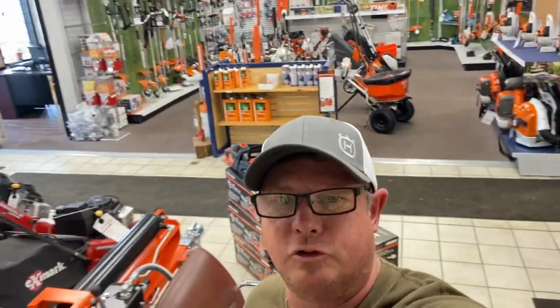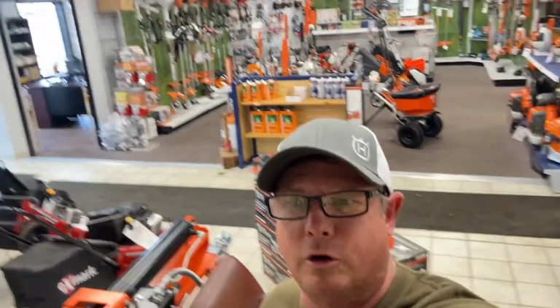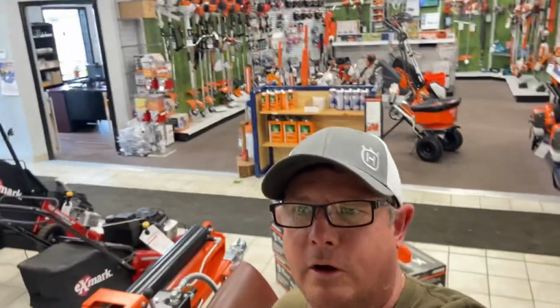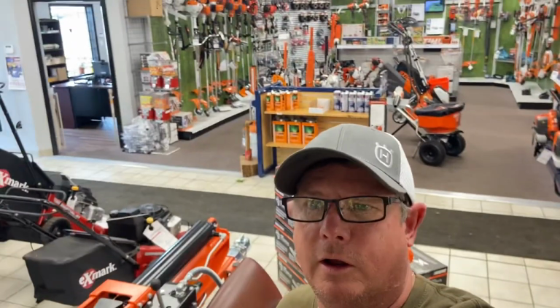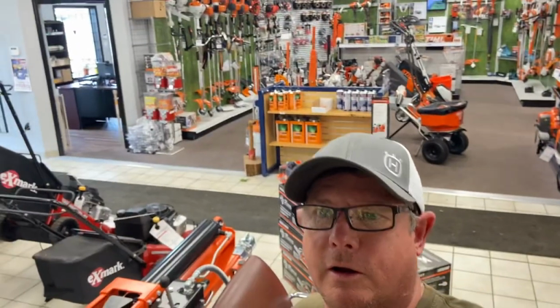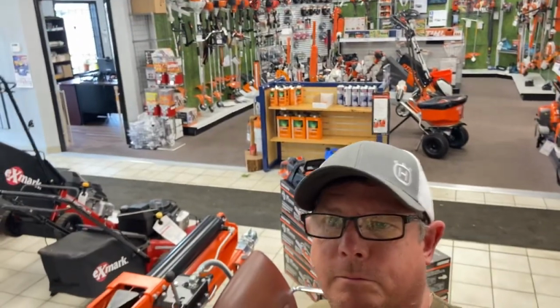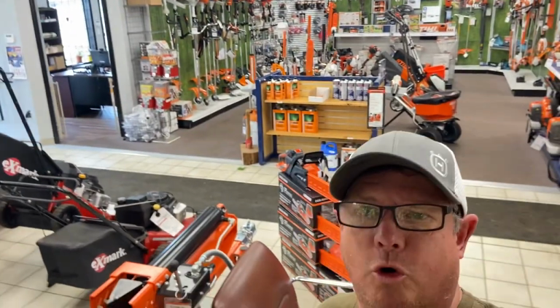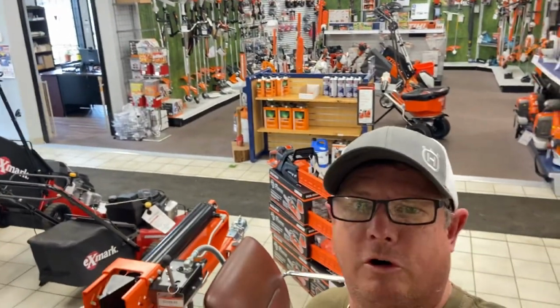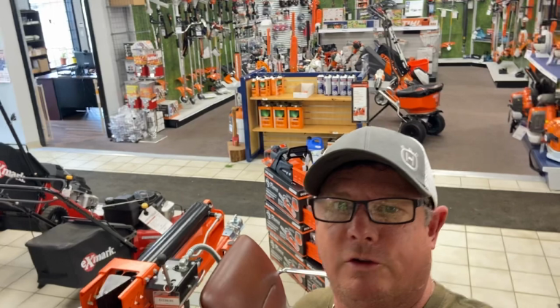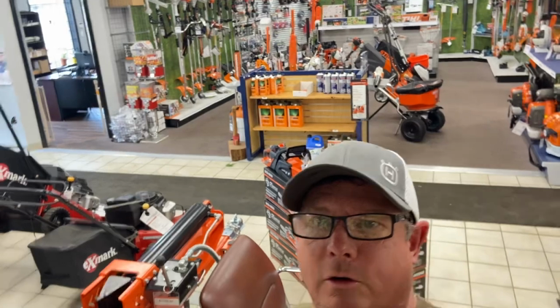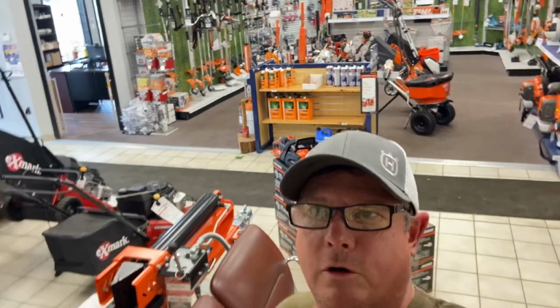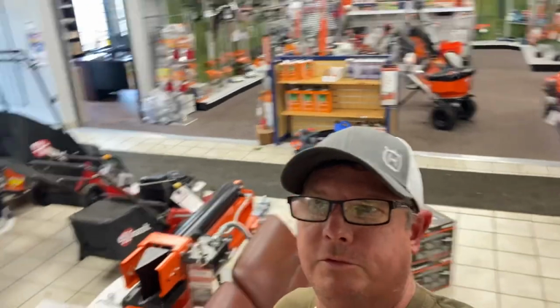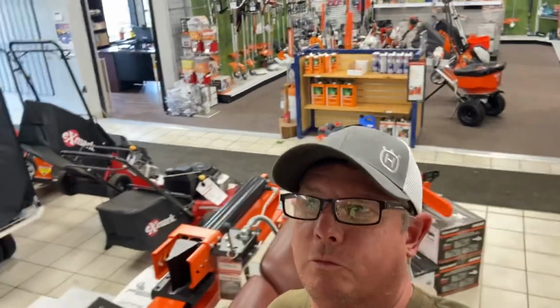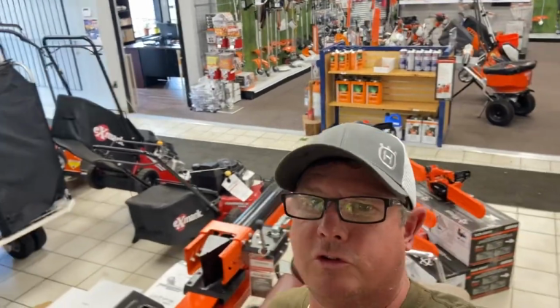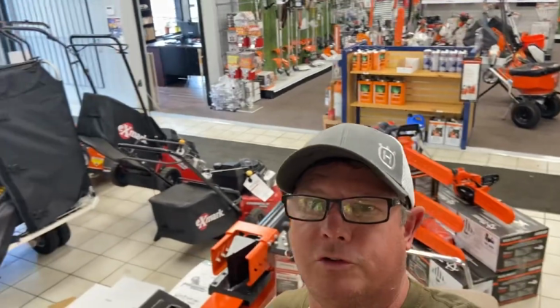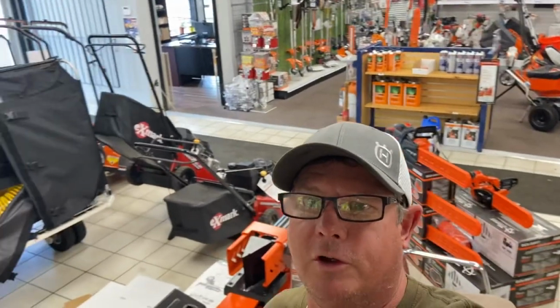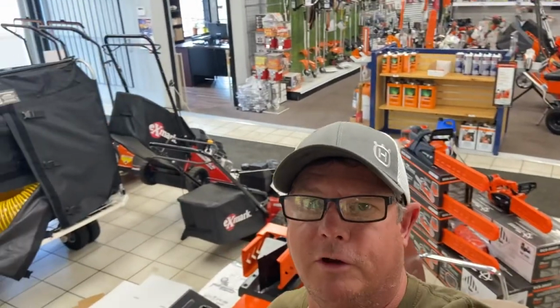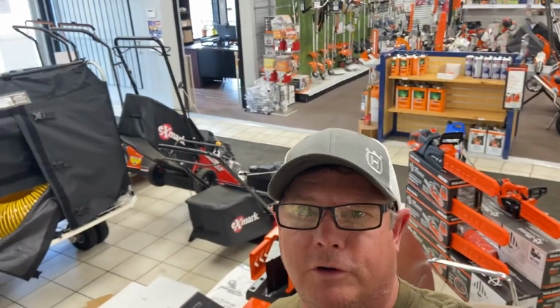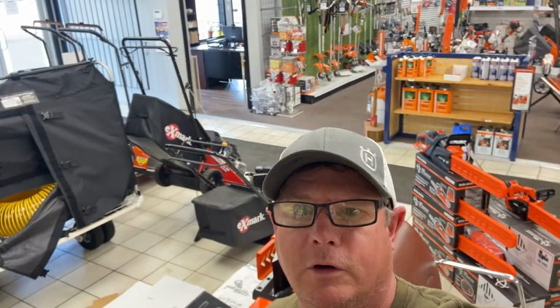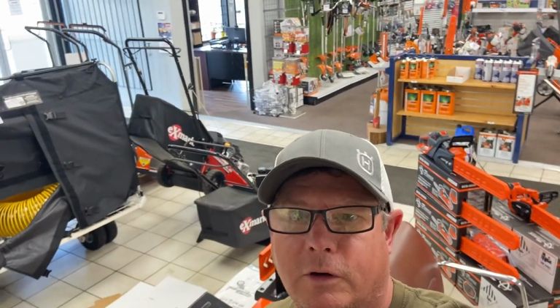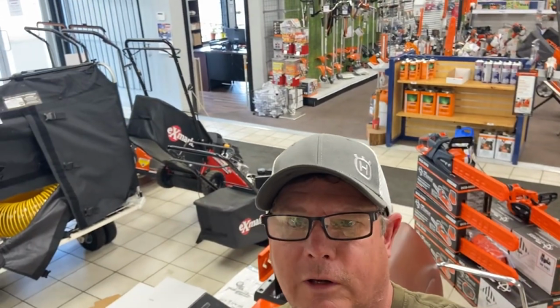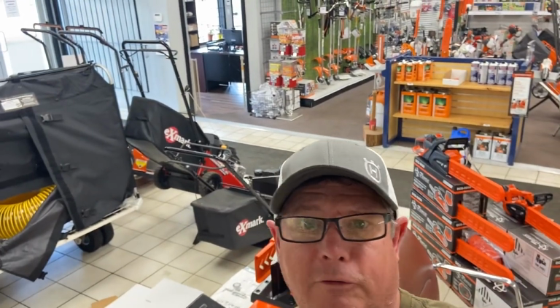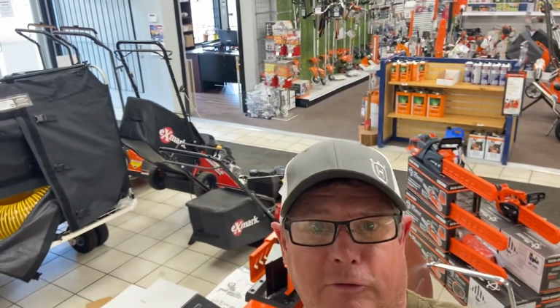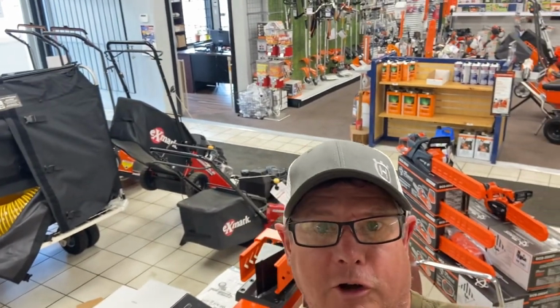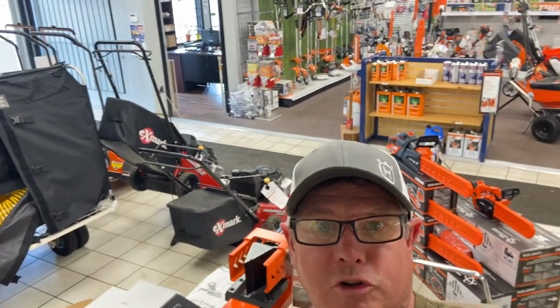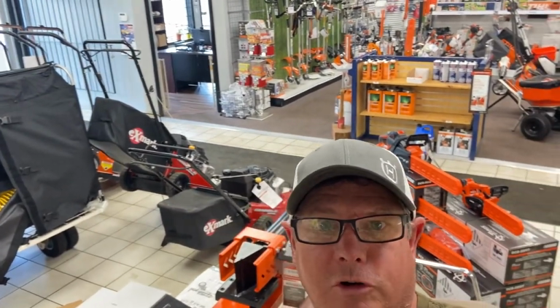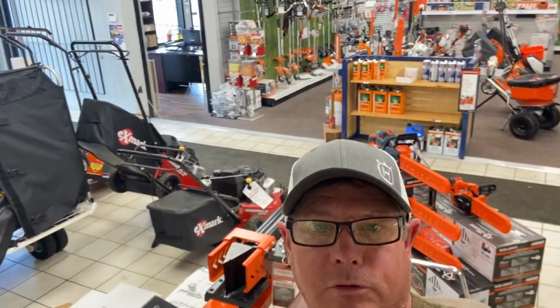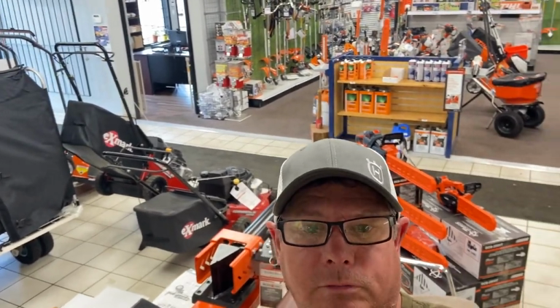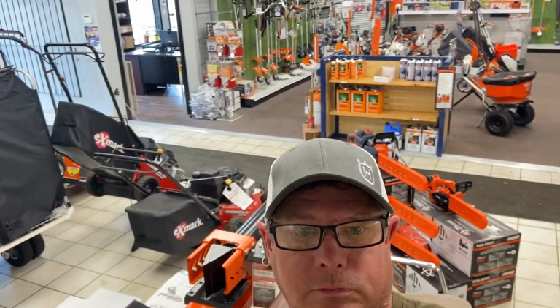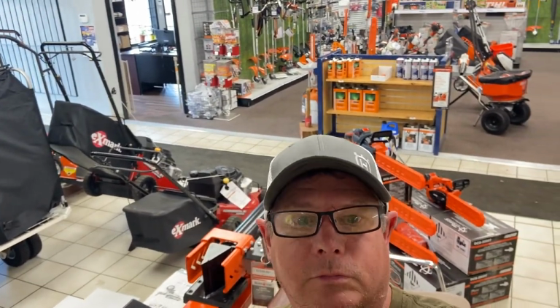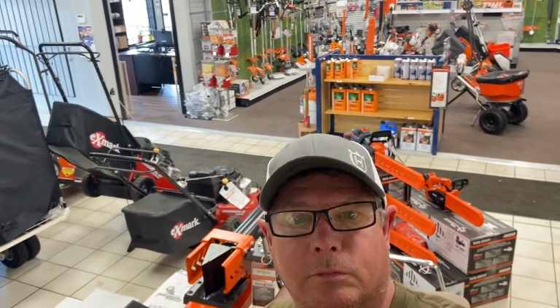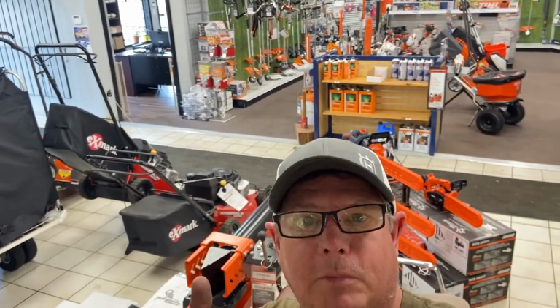Check out our online store and order up some West Coast Saw stuff — we even got t-shirts. Bye!